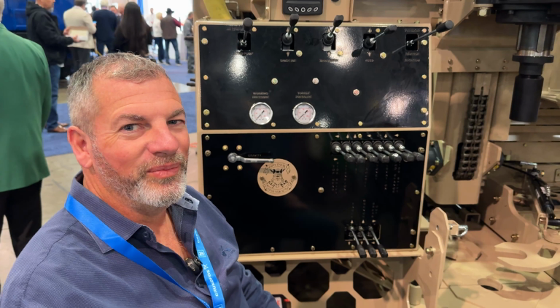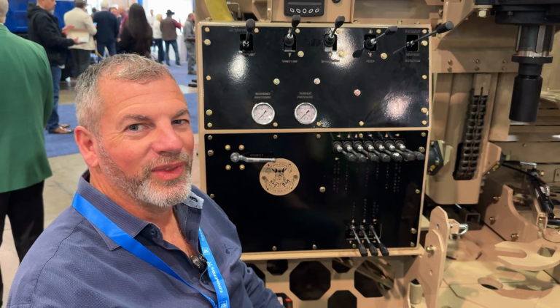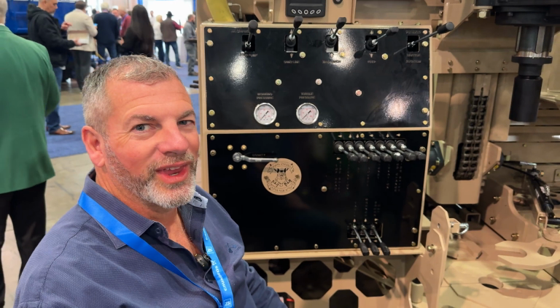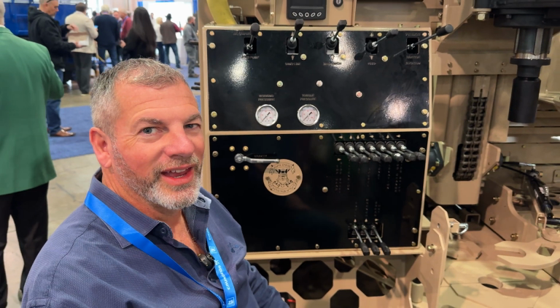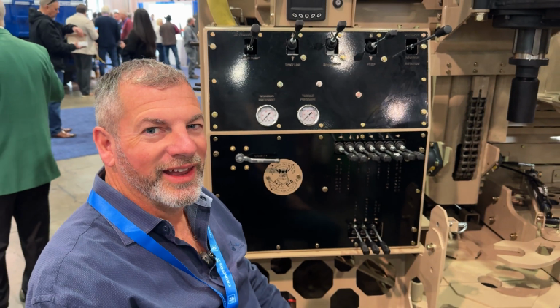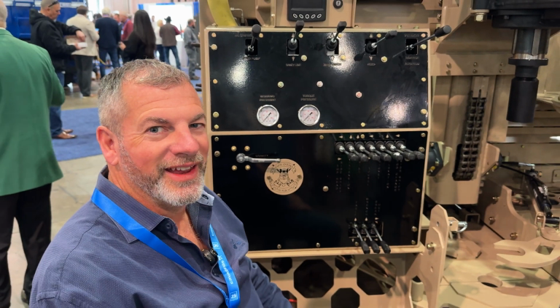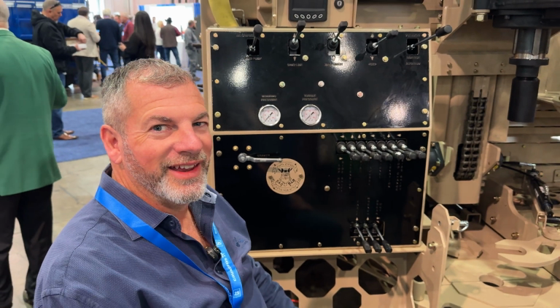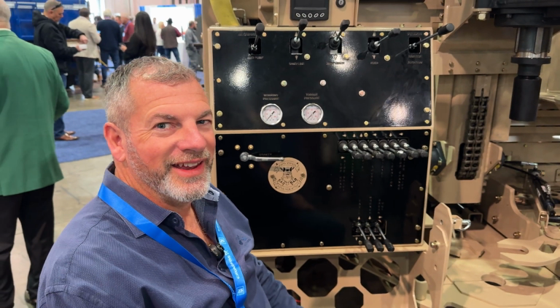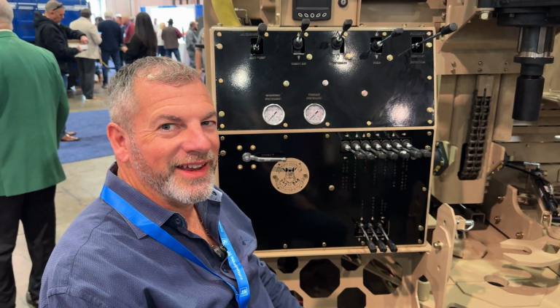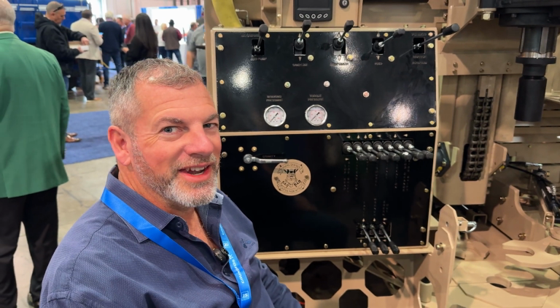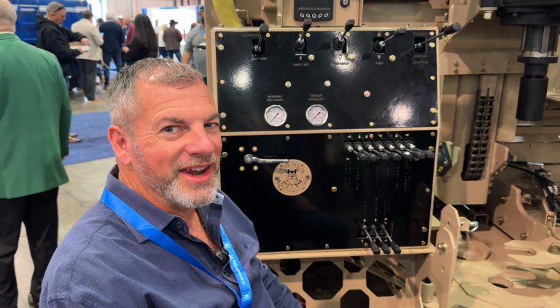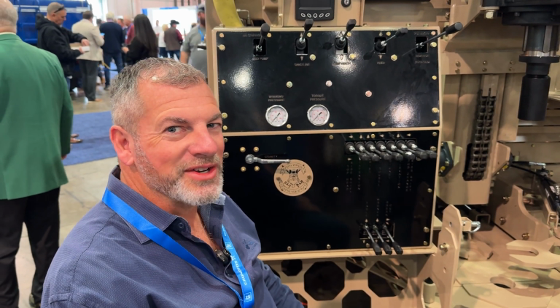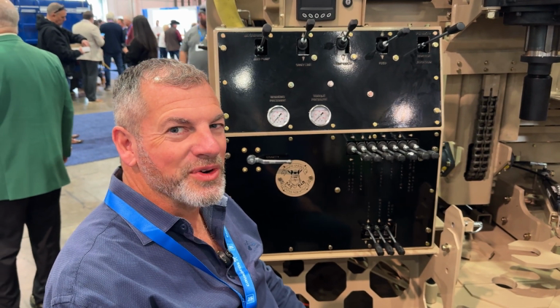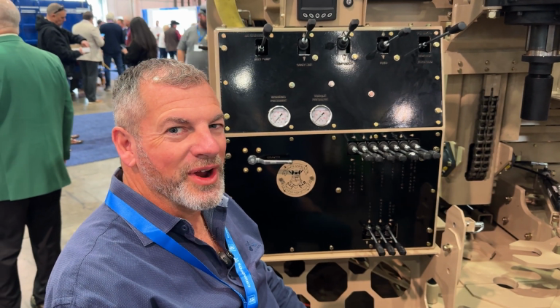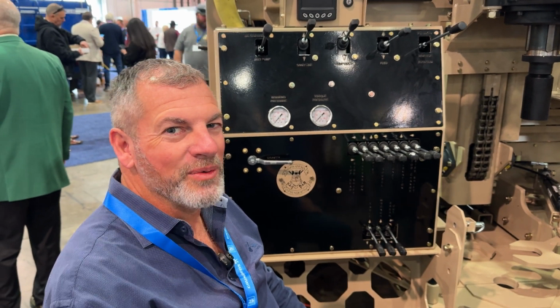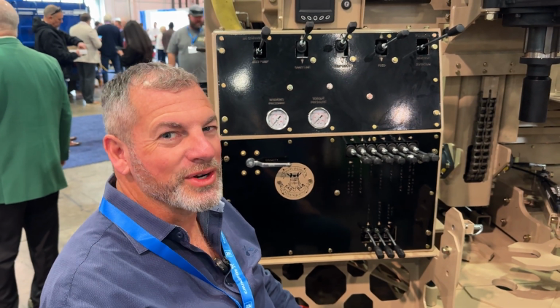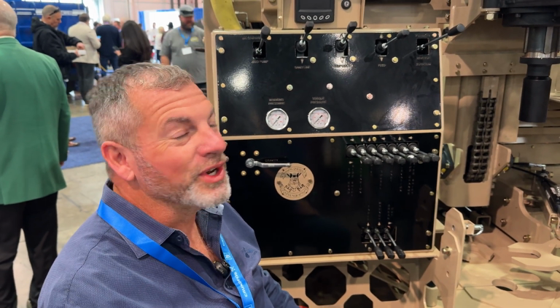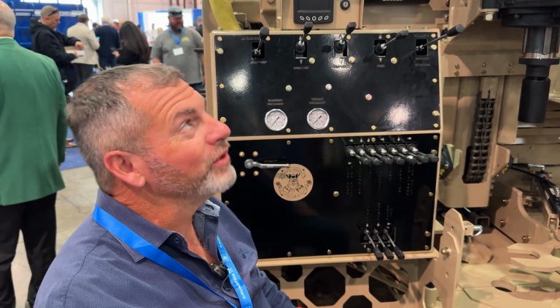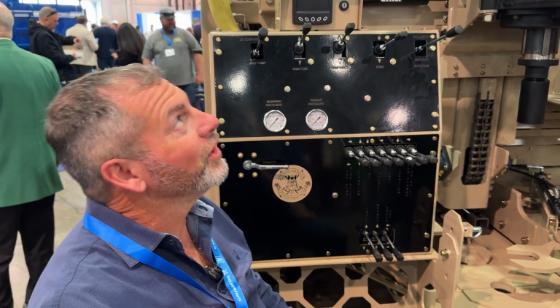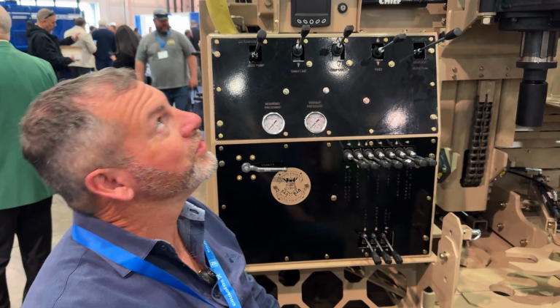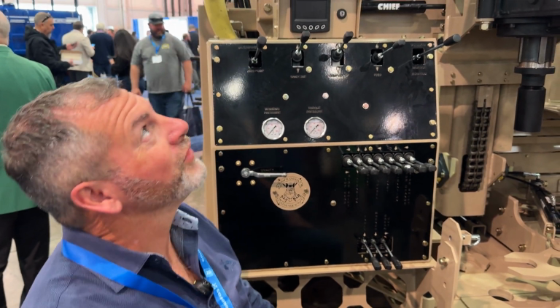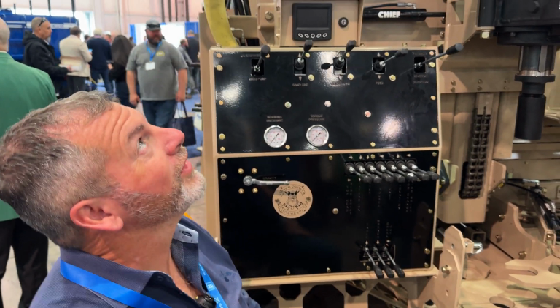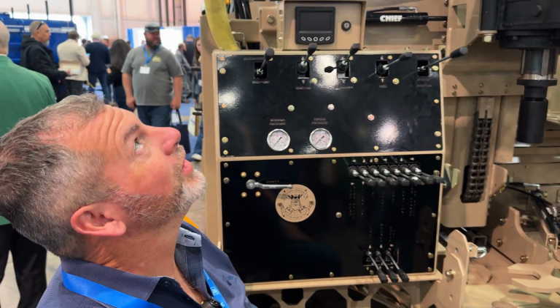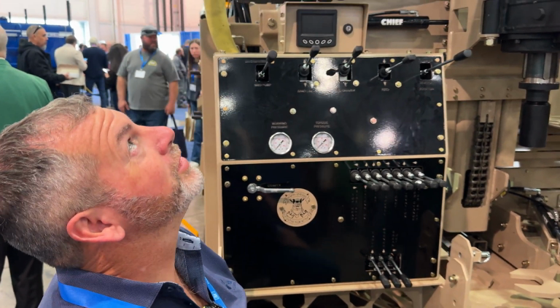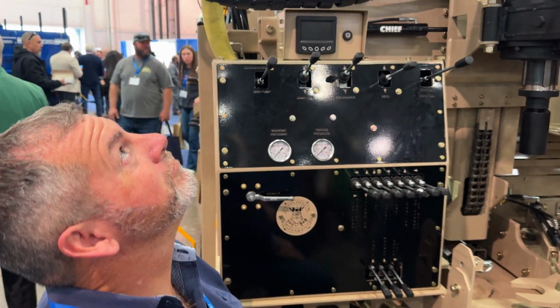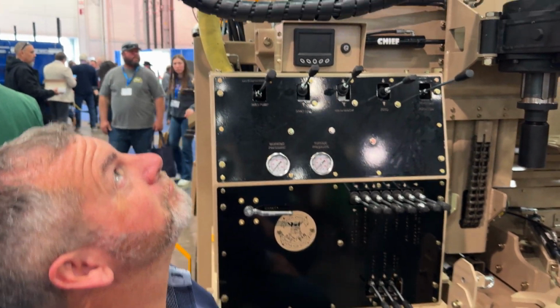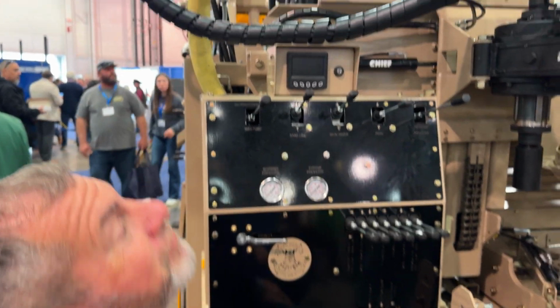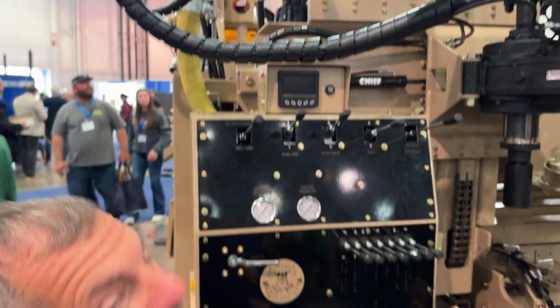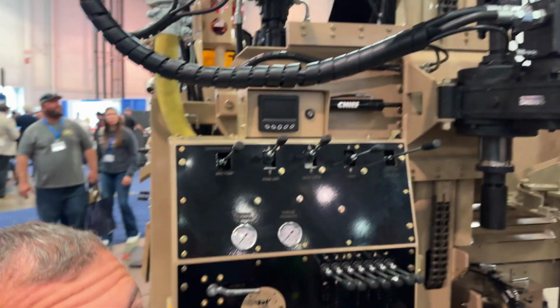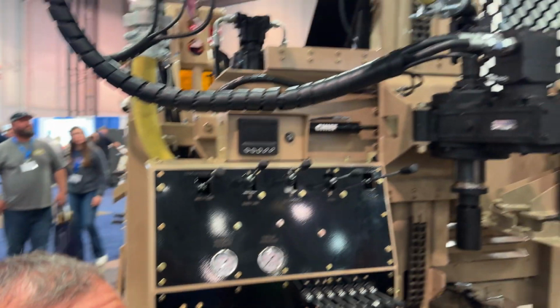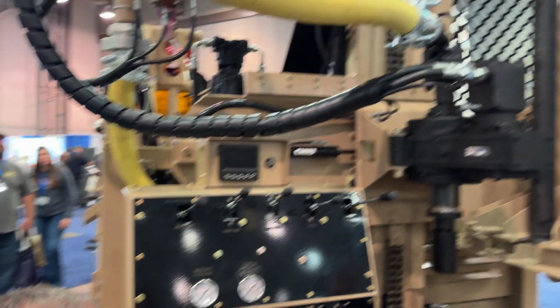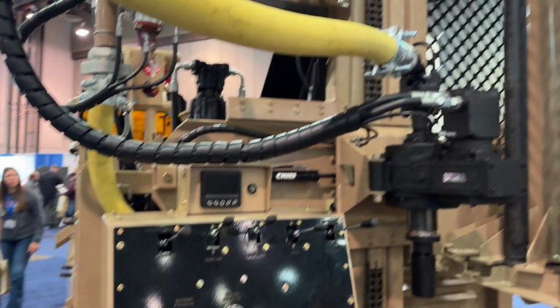Reggie Young at the National Groundwater Show, checking out the Odin 500. I like it.